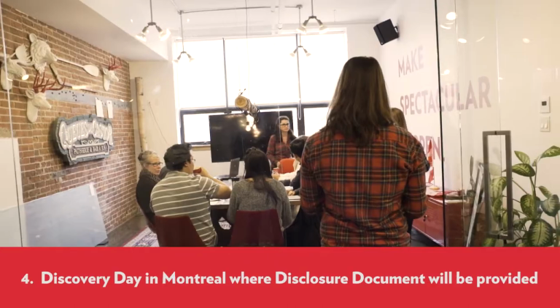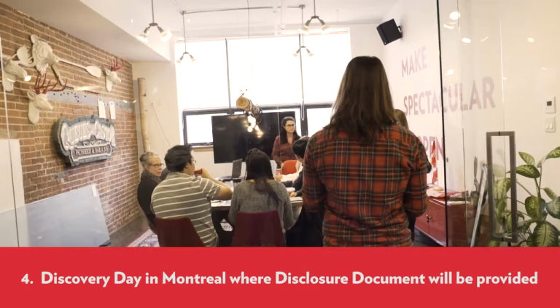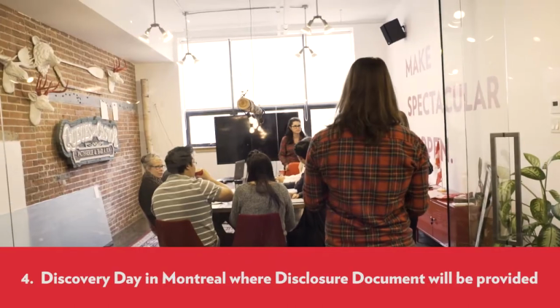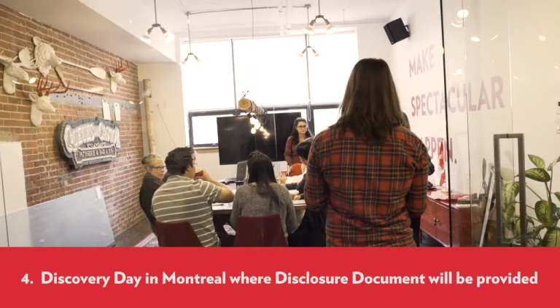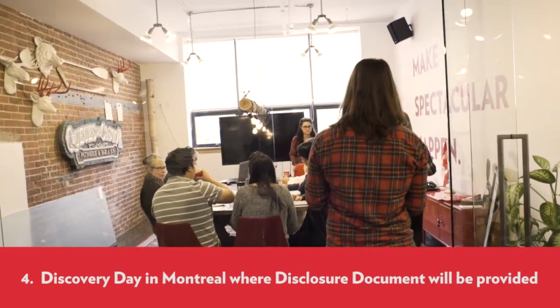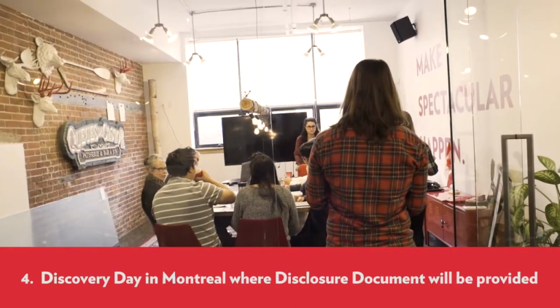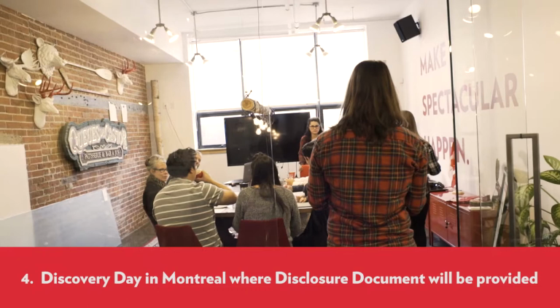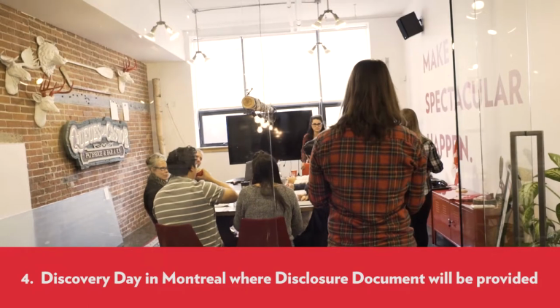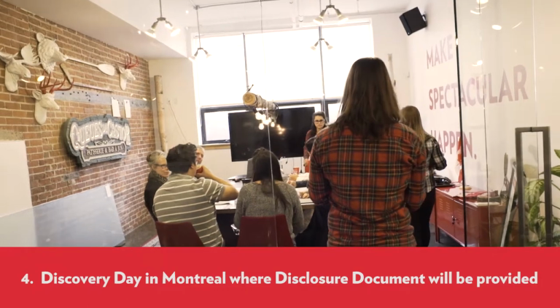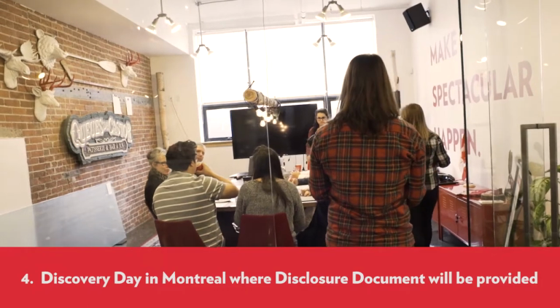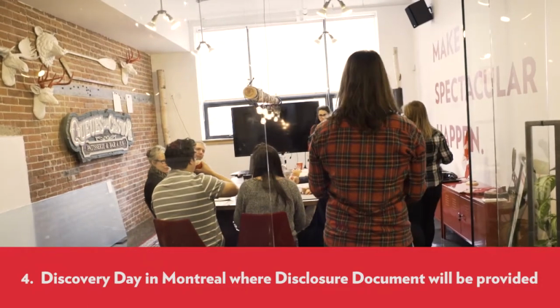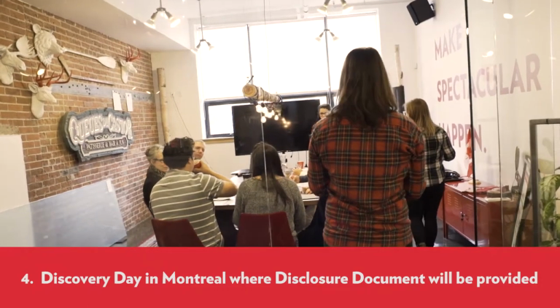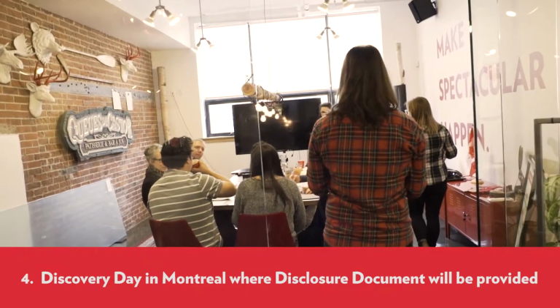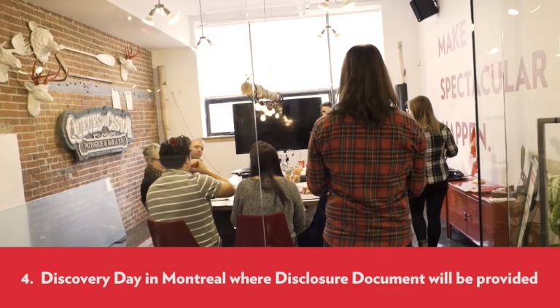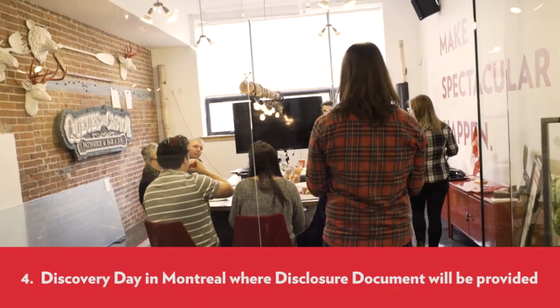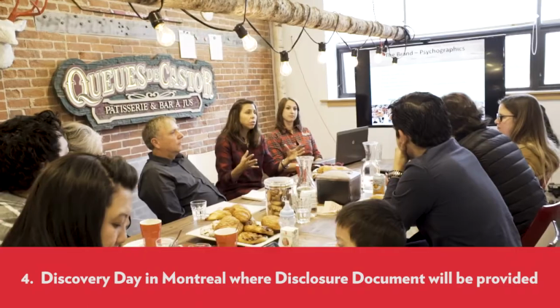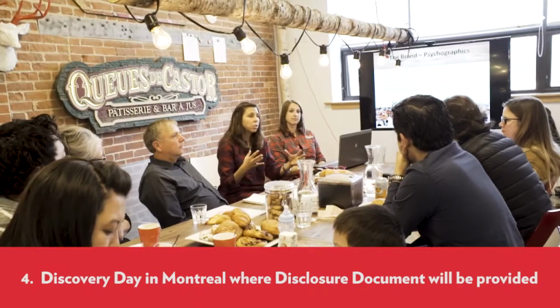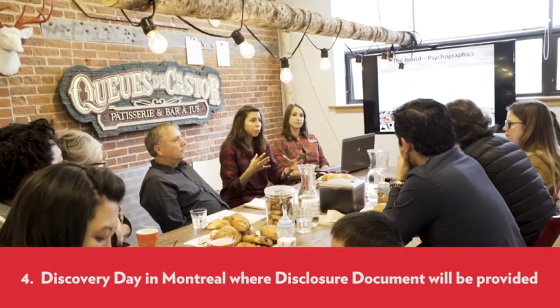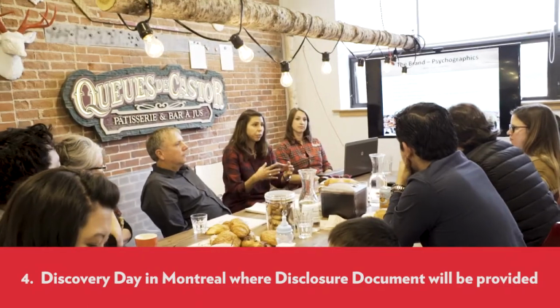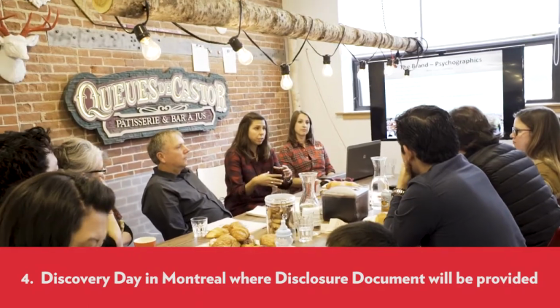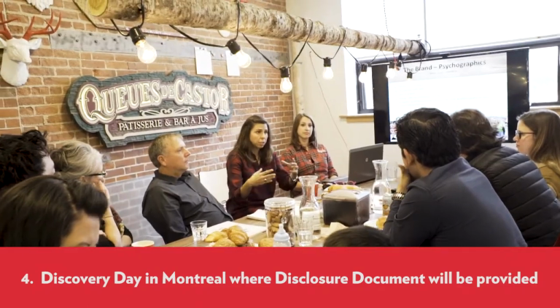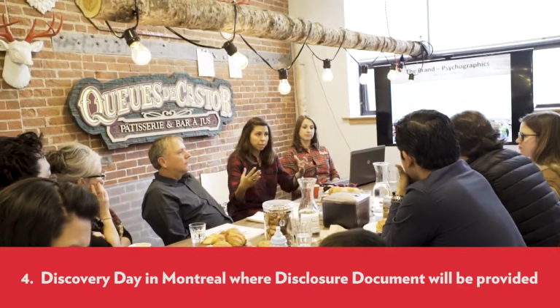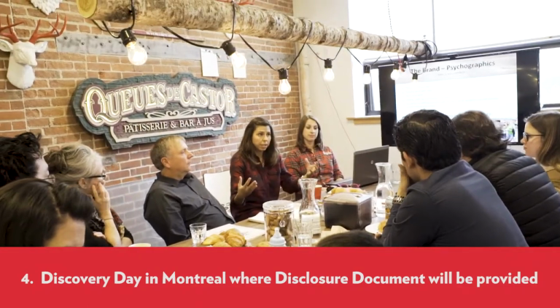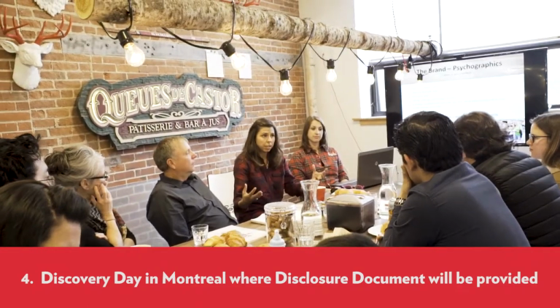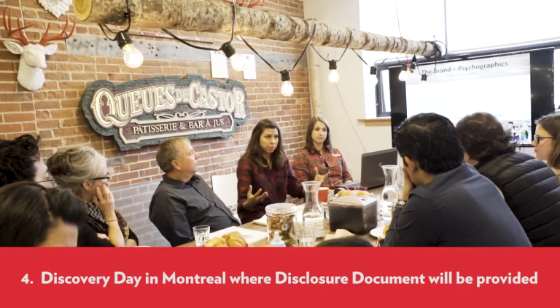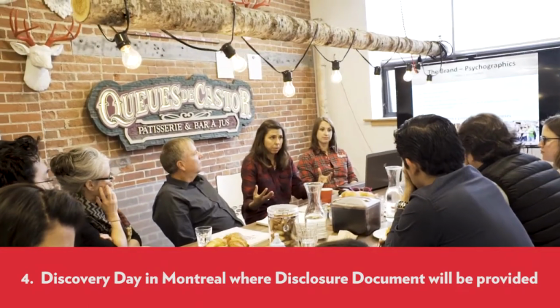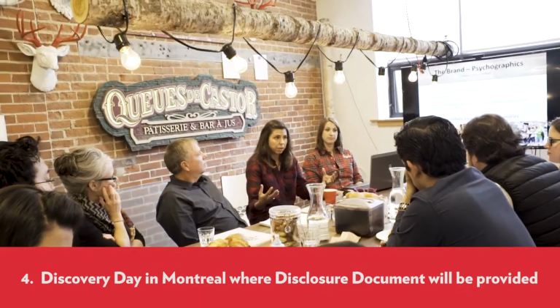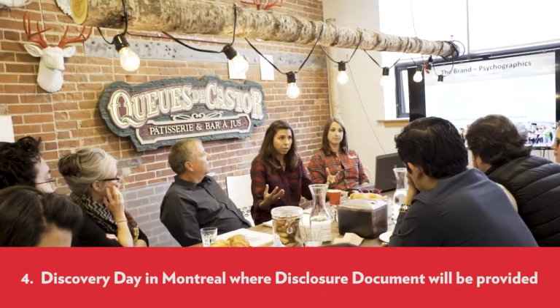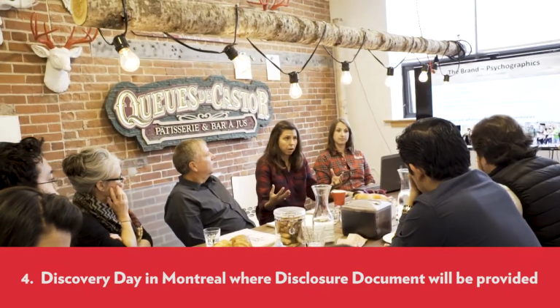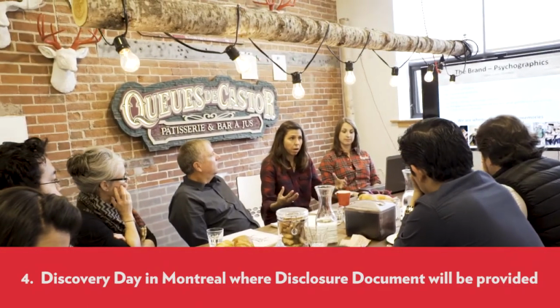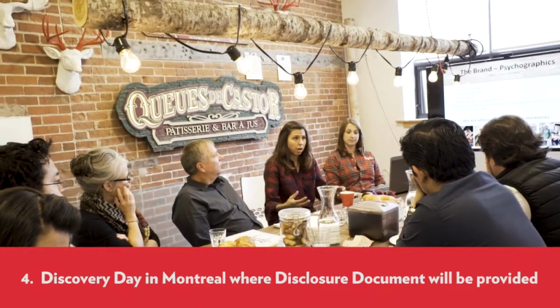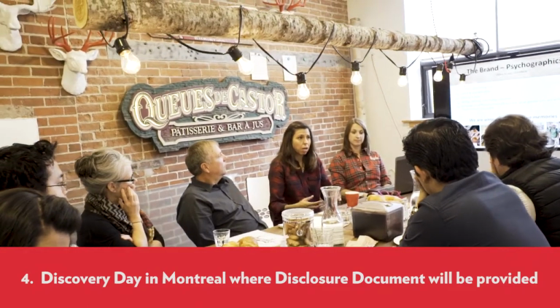Step 4: Once complete, we will welcome you to Montreal for a discovery day where you will receive our disclosure document.